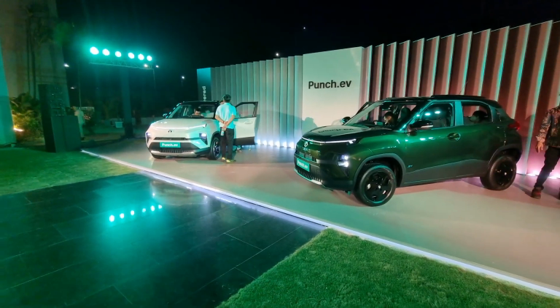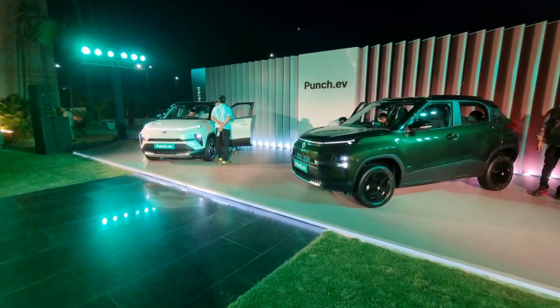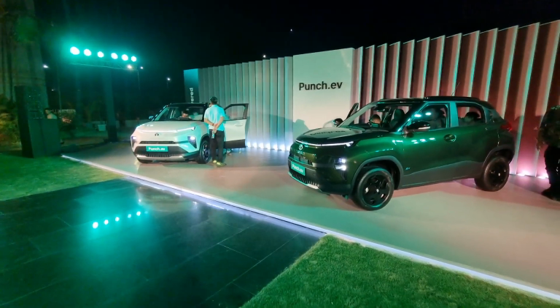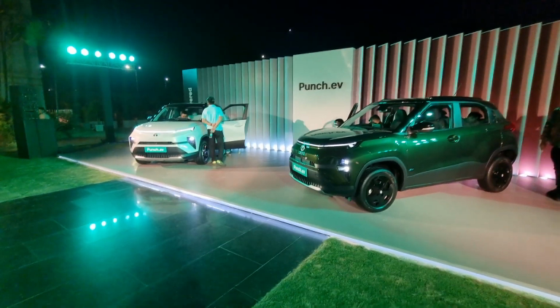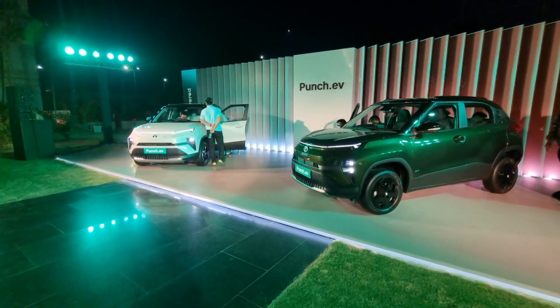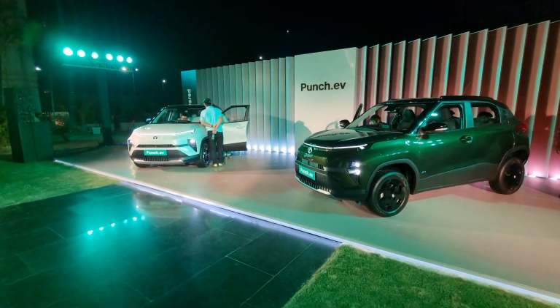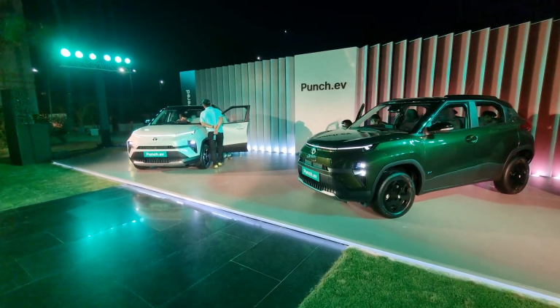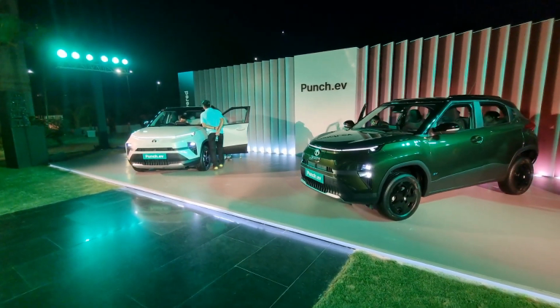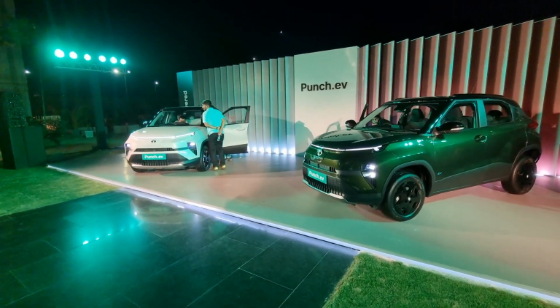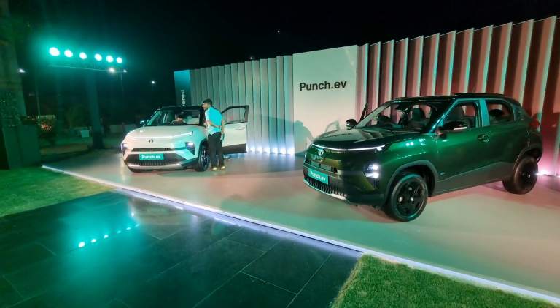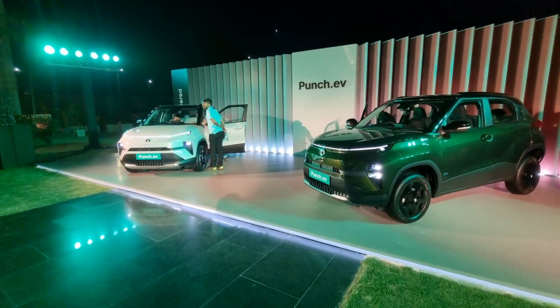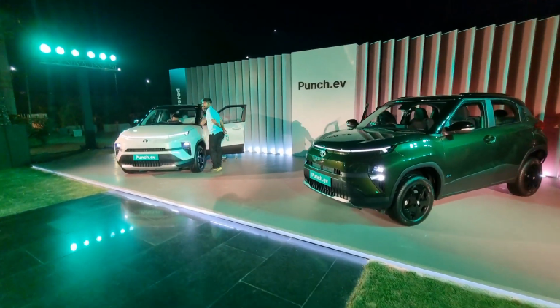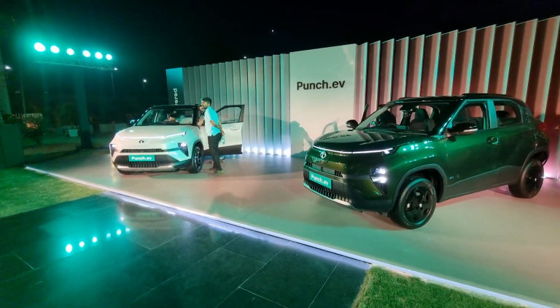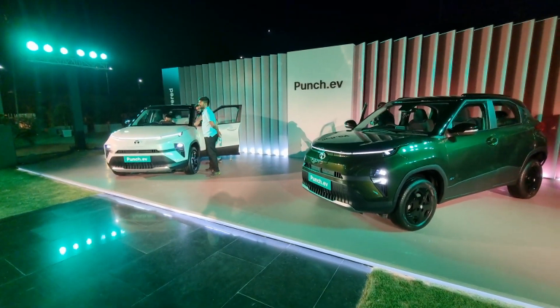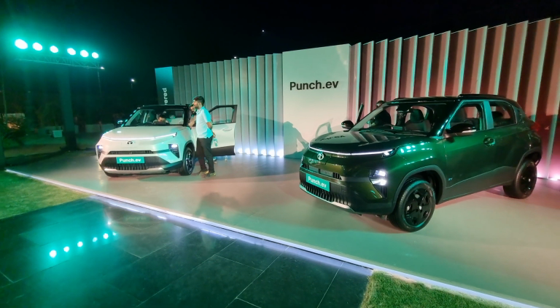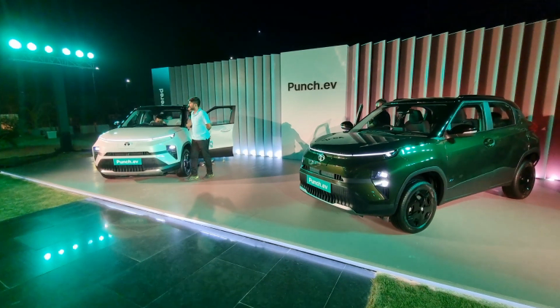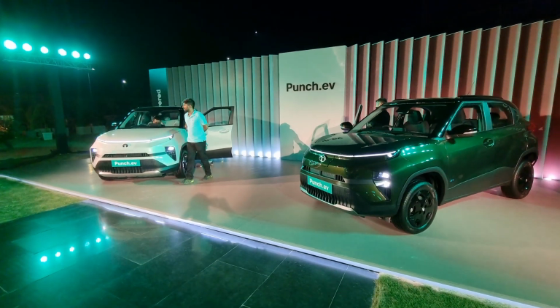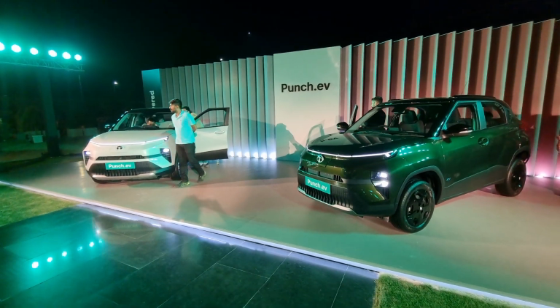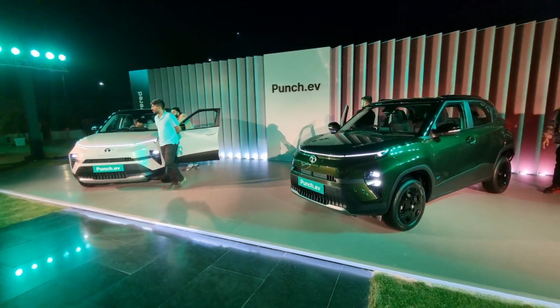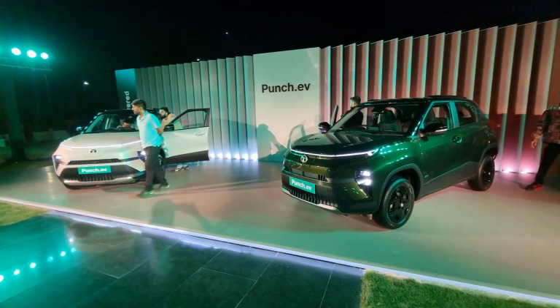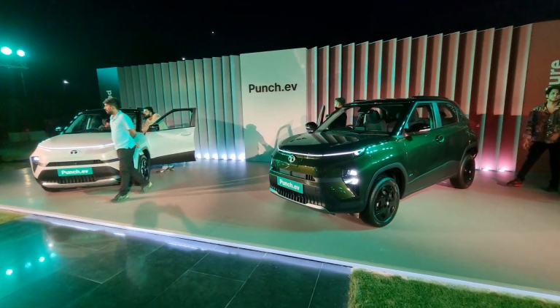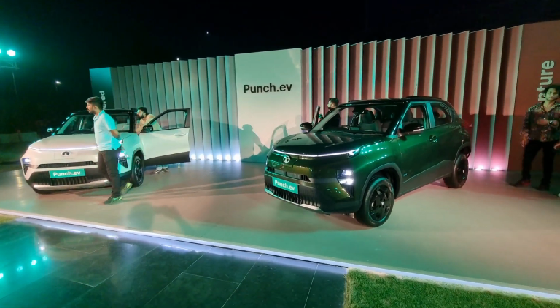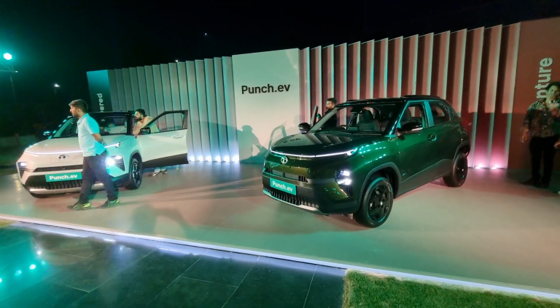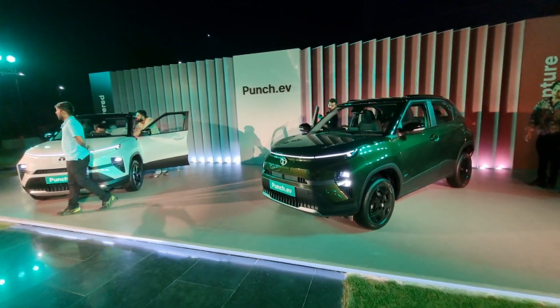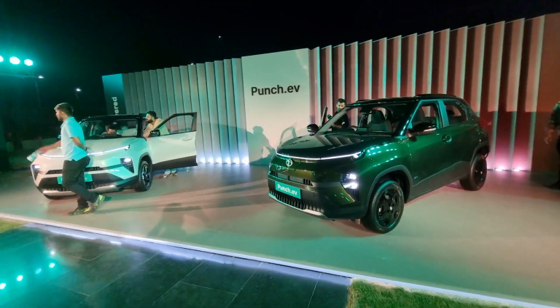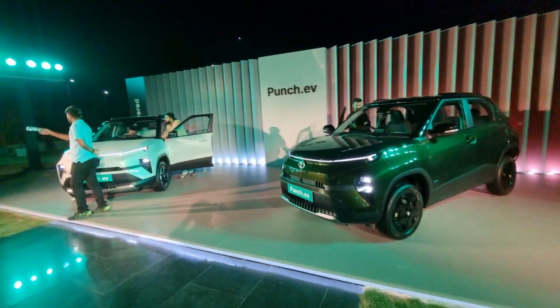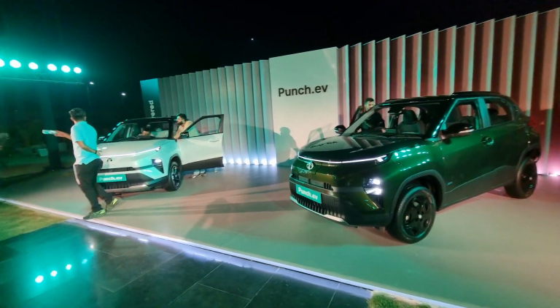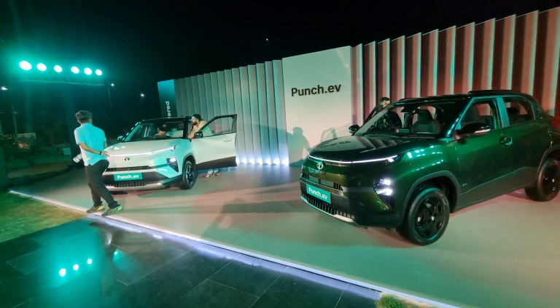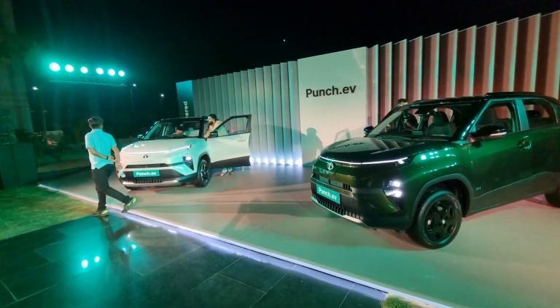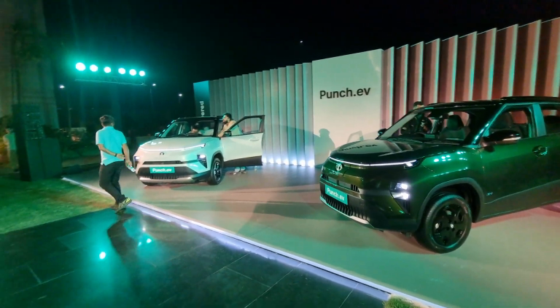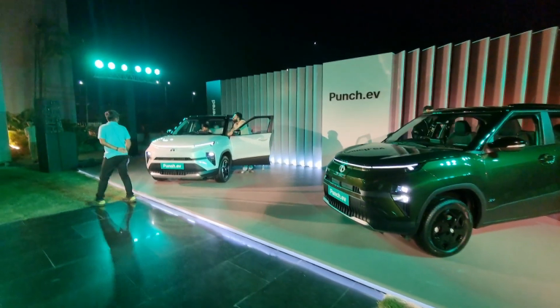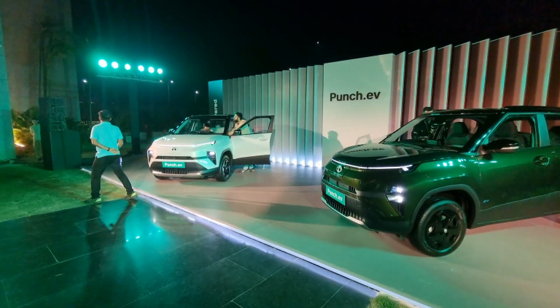So what do you think about the Tata Punch EV? Do you think it complements the Tata Nexon EV? Let us know in the comments.